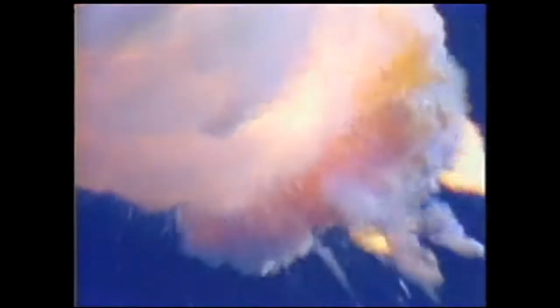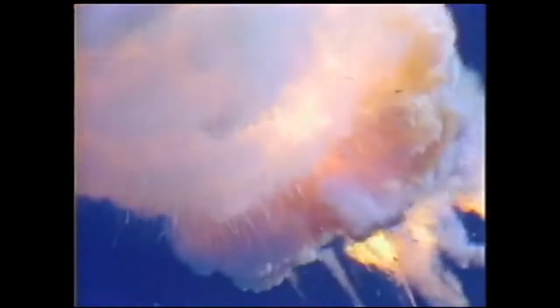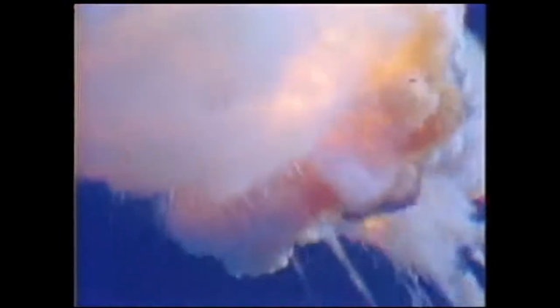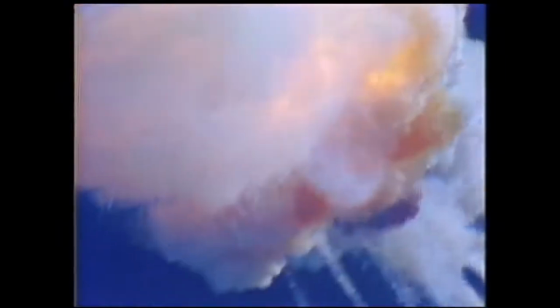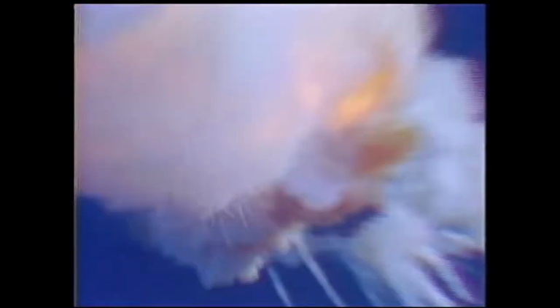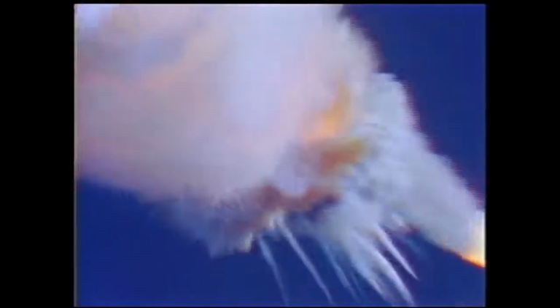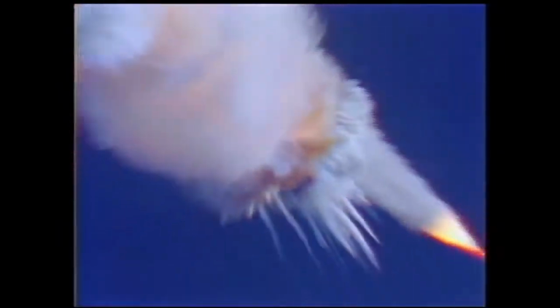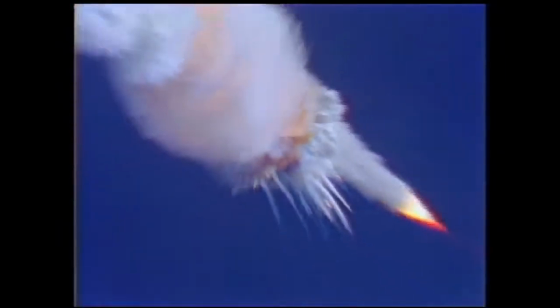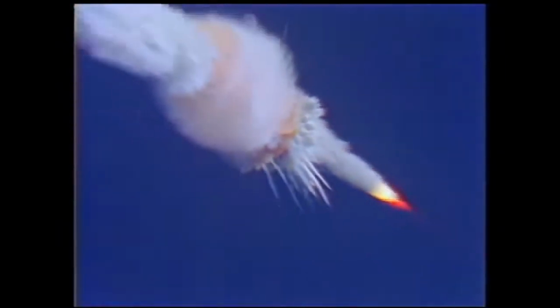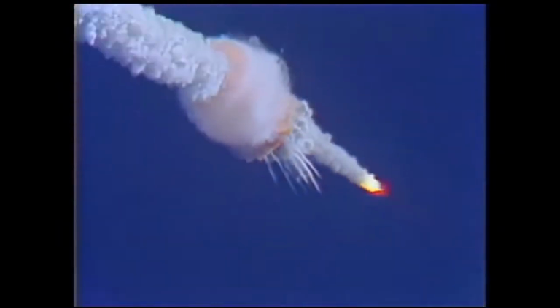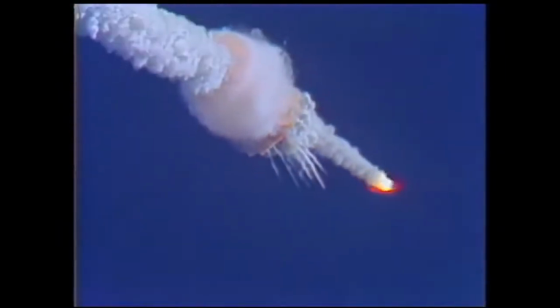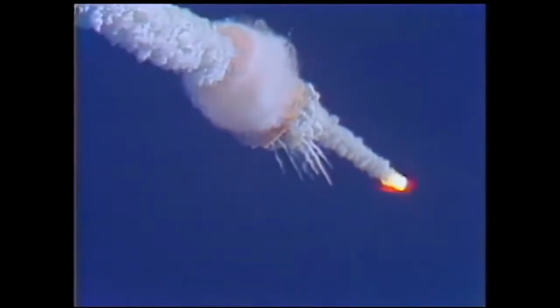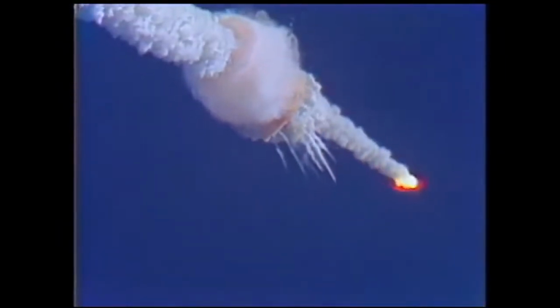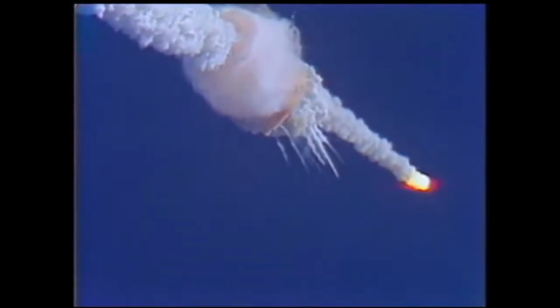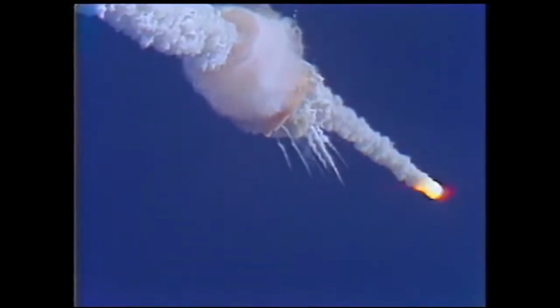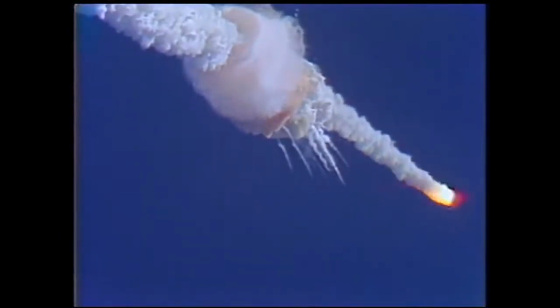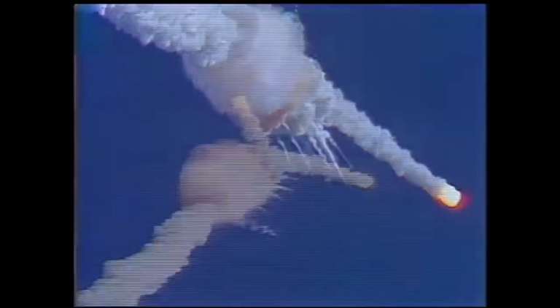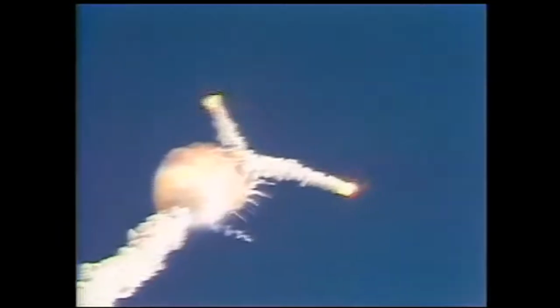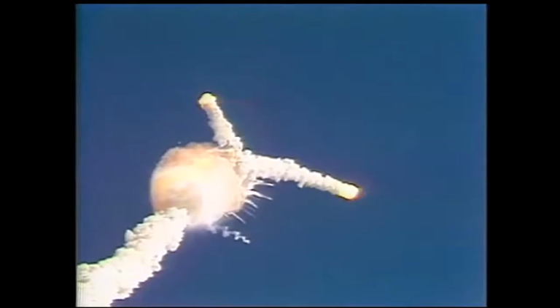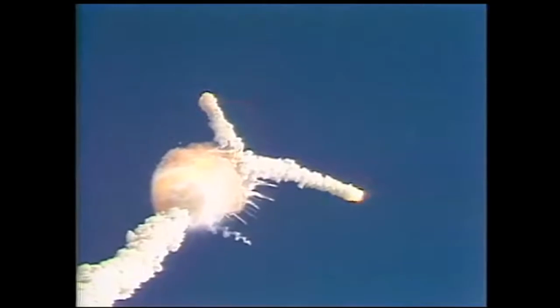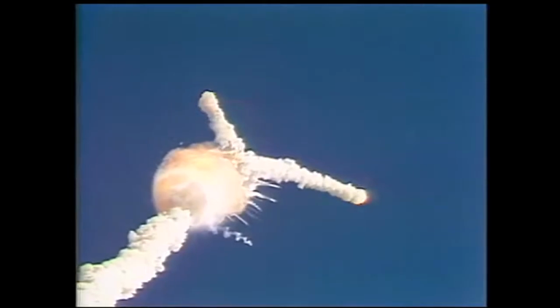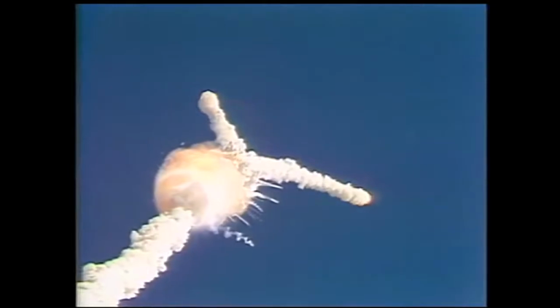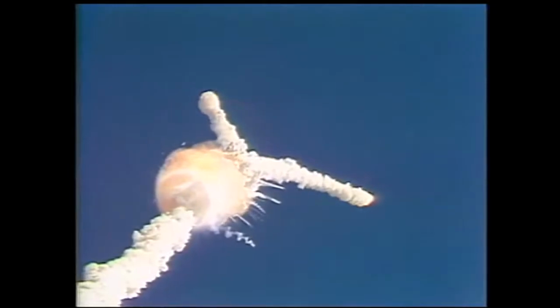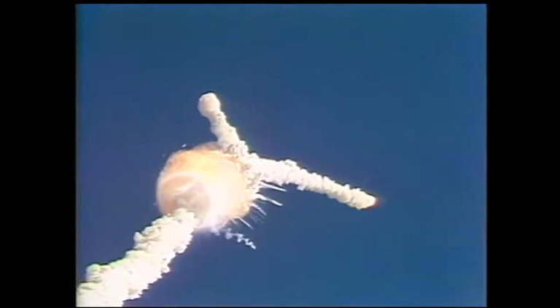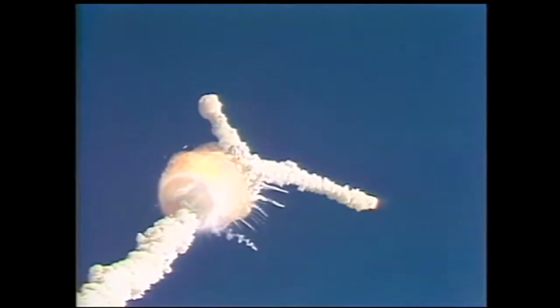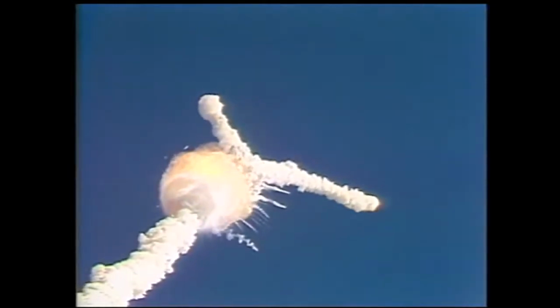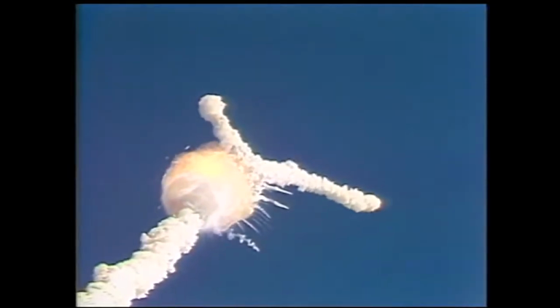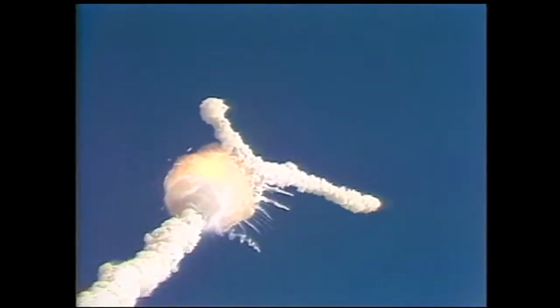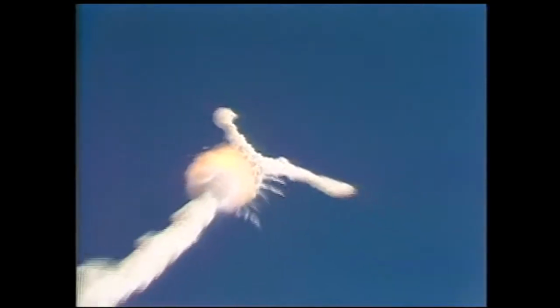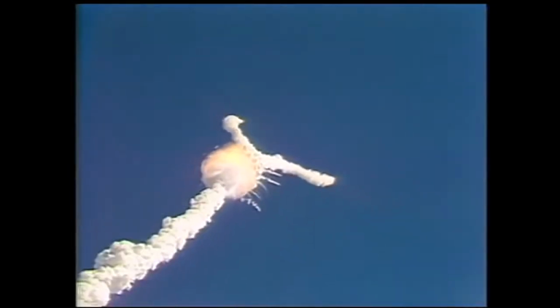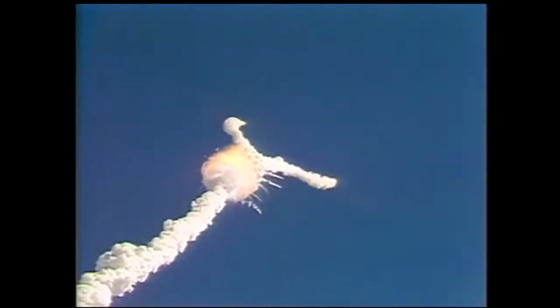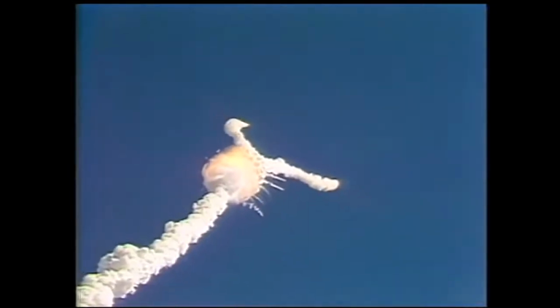One minute fifteen seconds. Velocity 2,900 feet per second. Altitude nine nautical miles, downrange distance seven nautical miles.